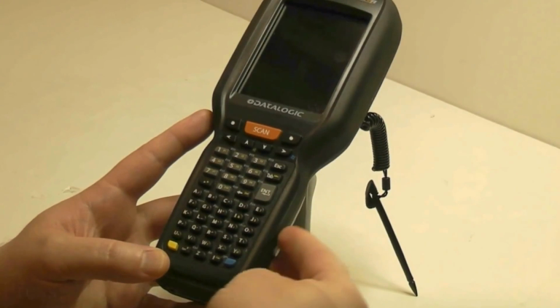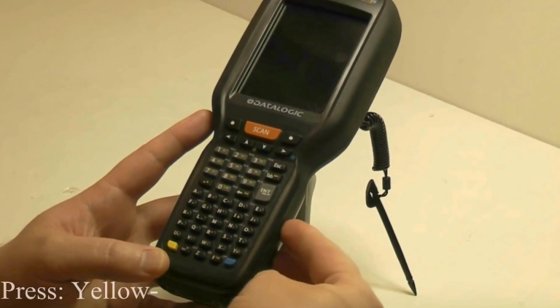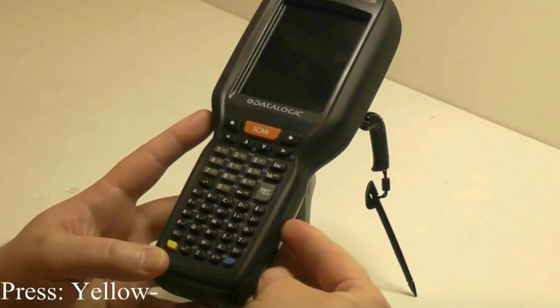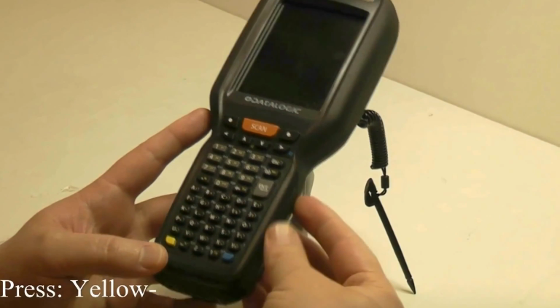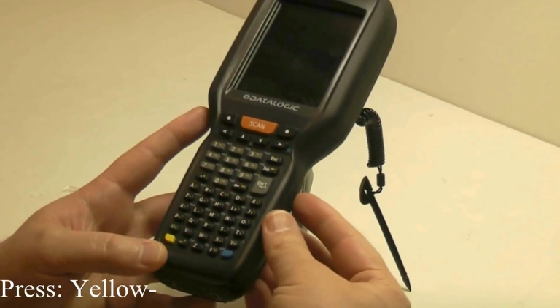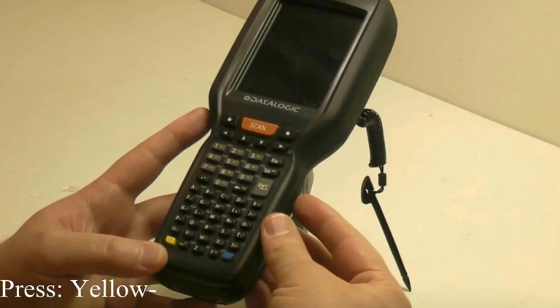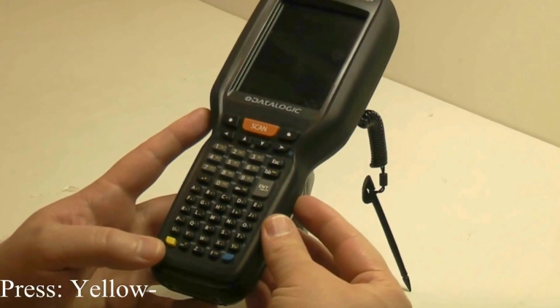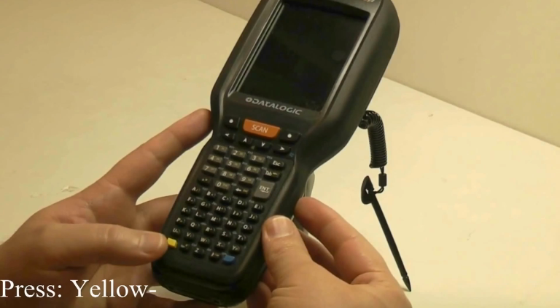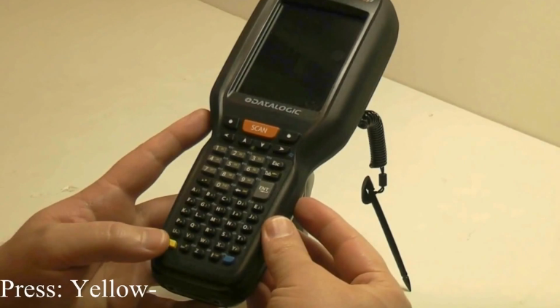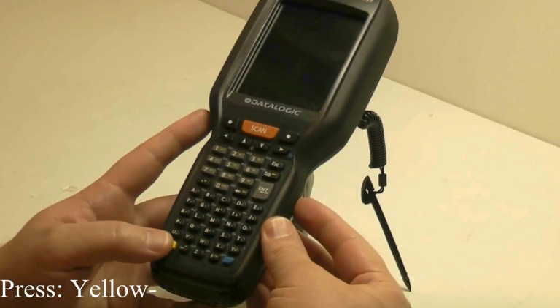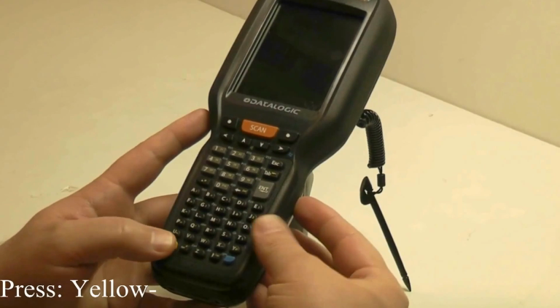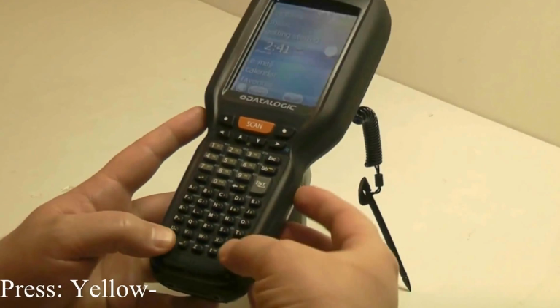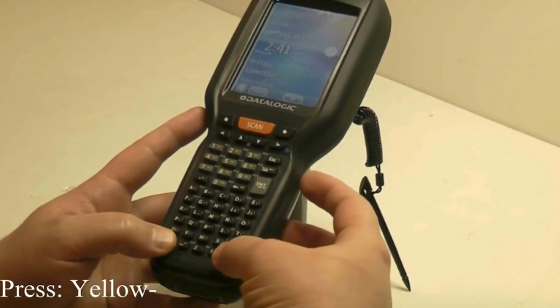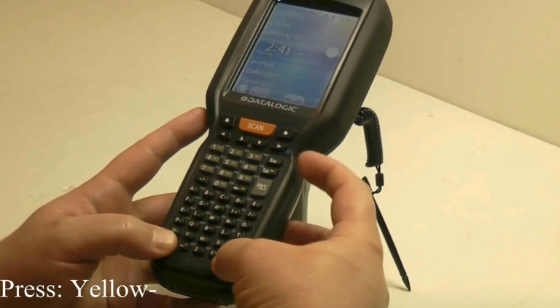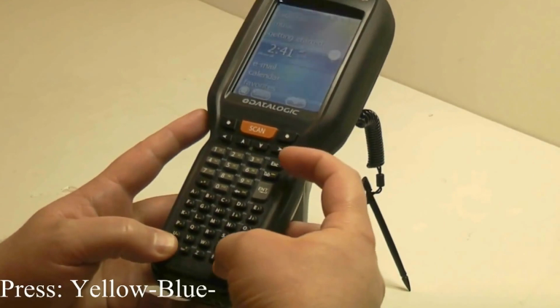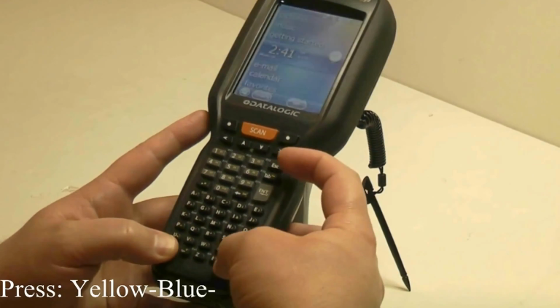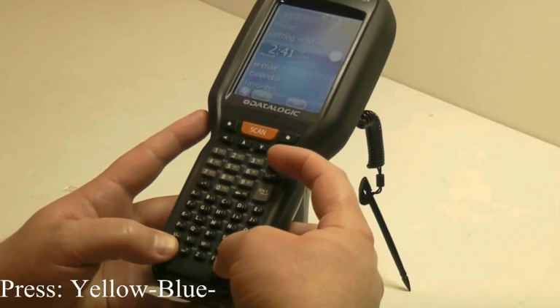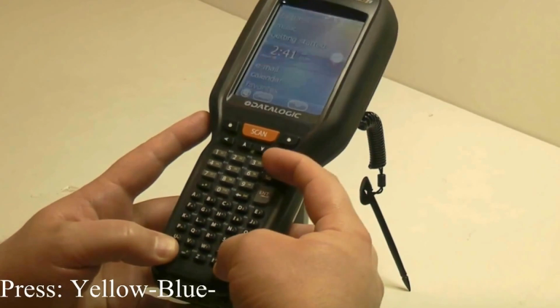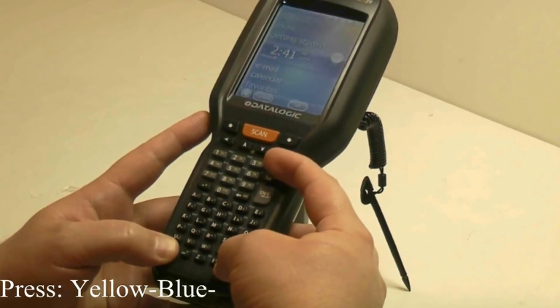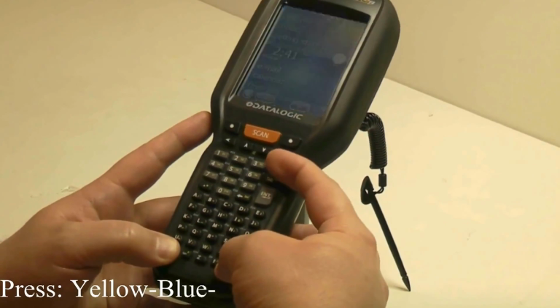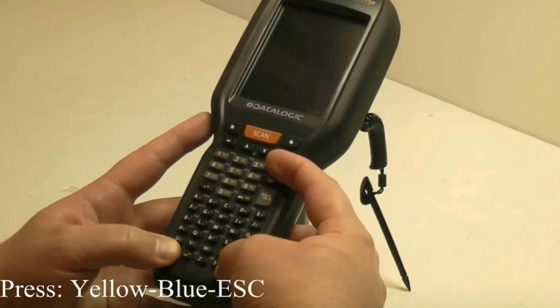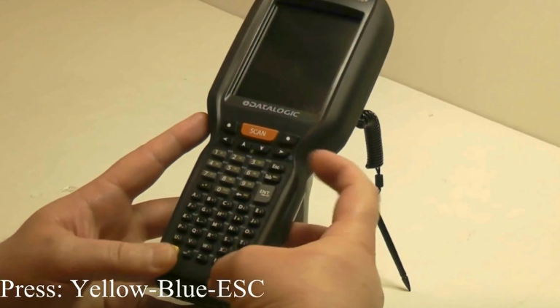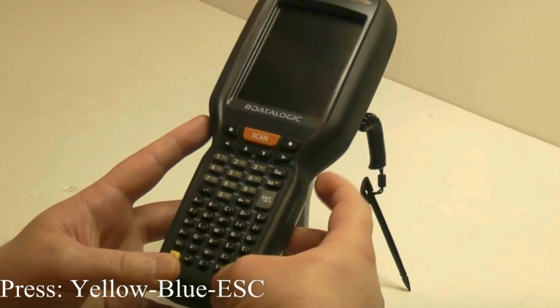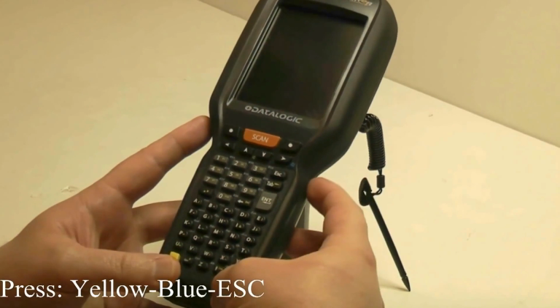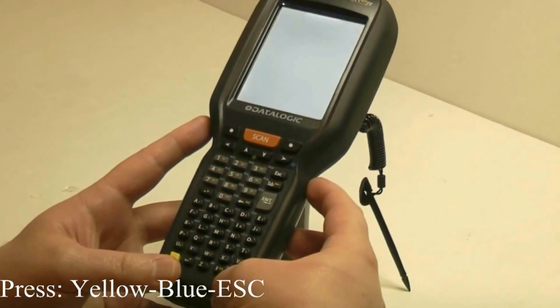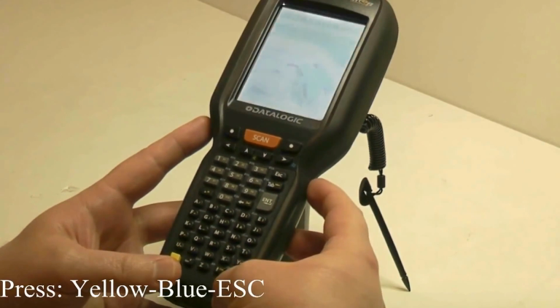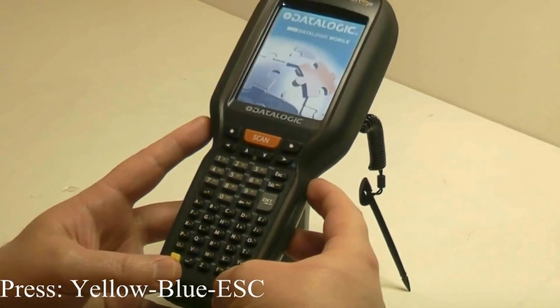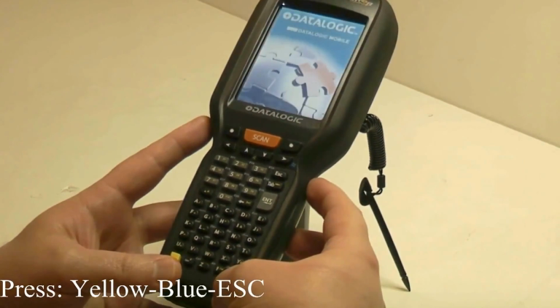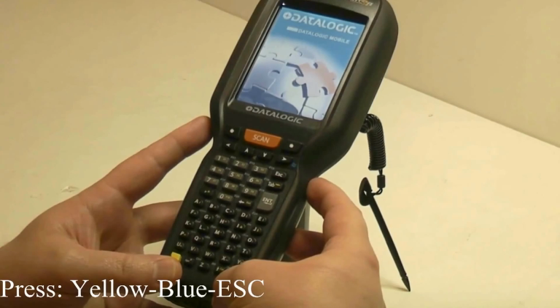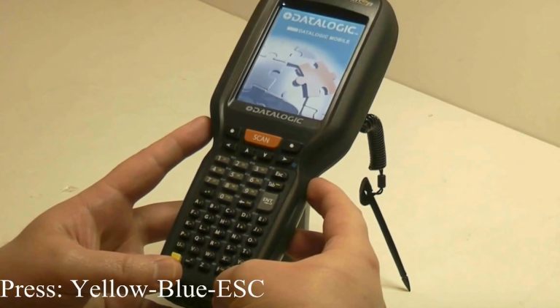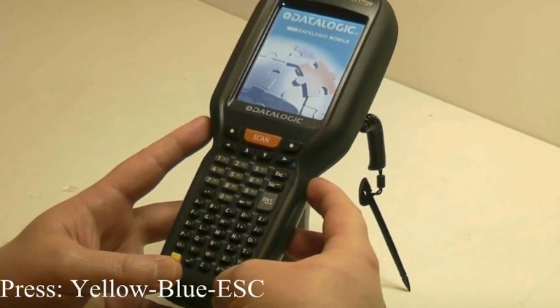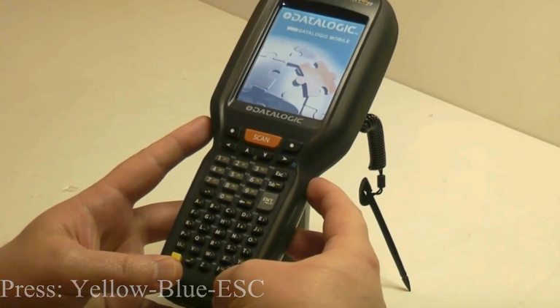First we press the yellow, the blue, and the escape key. That is a warm boot.